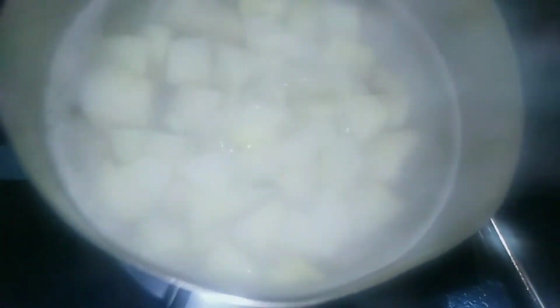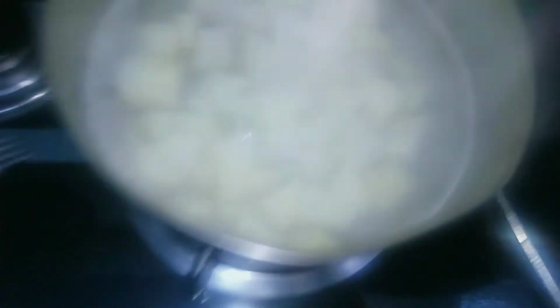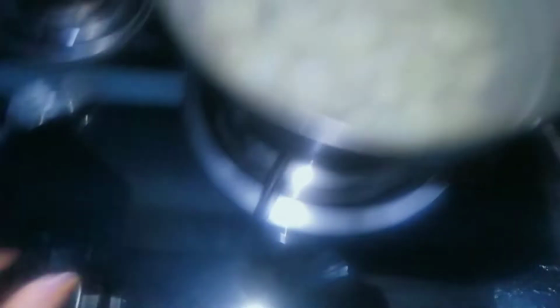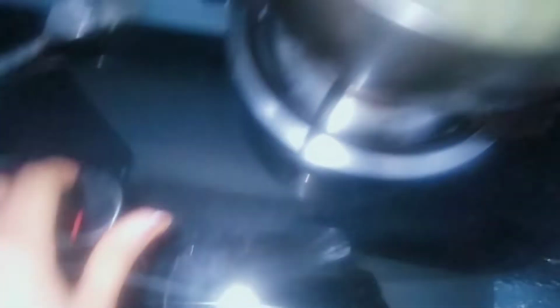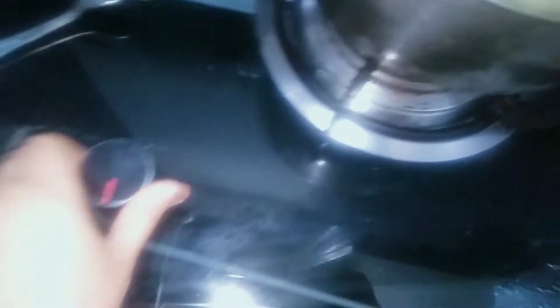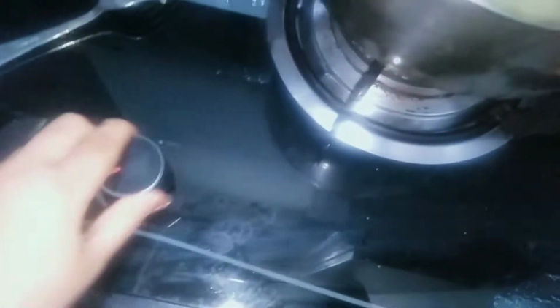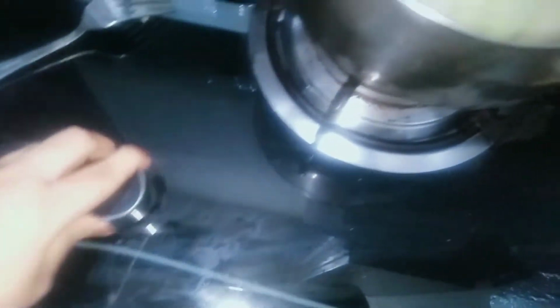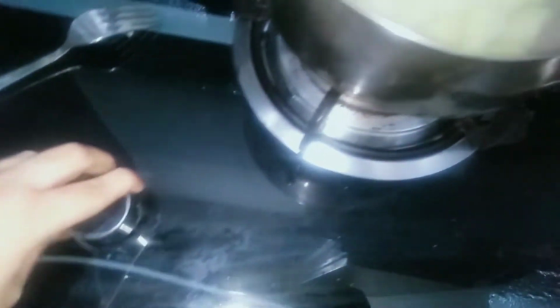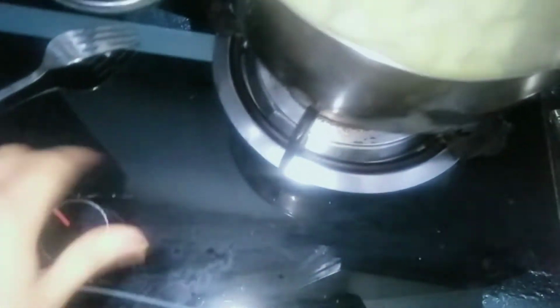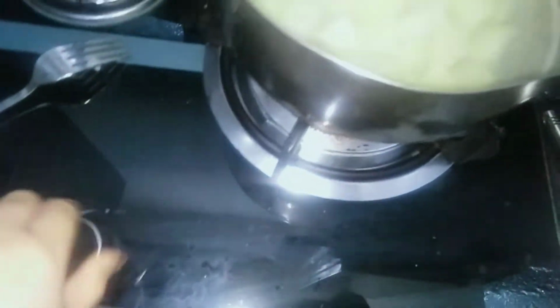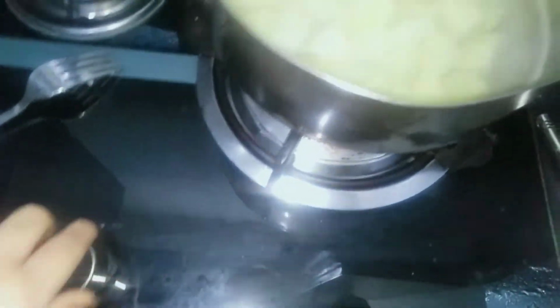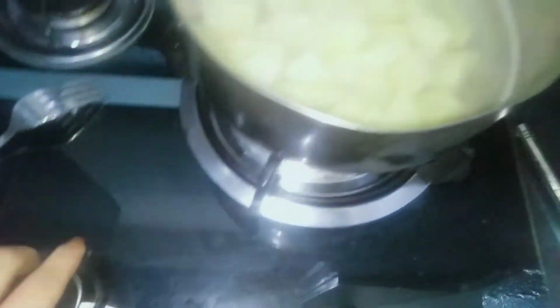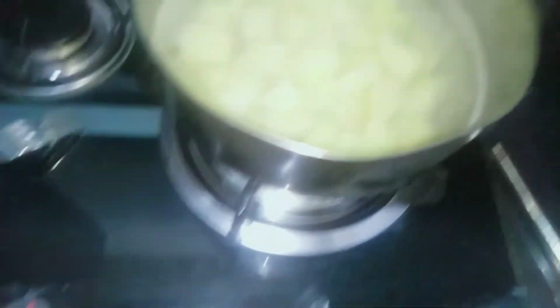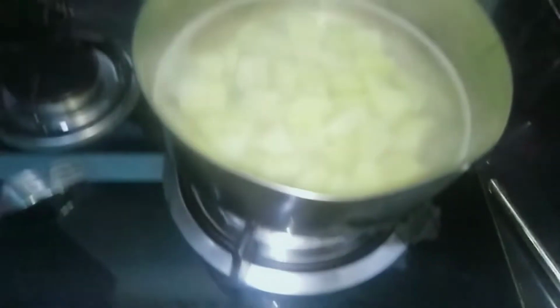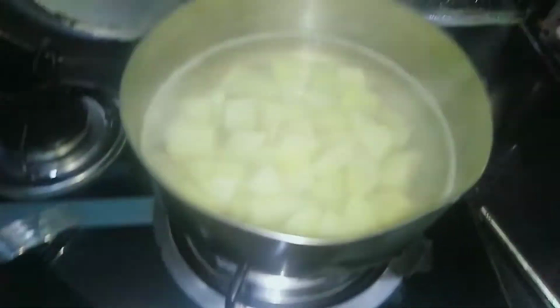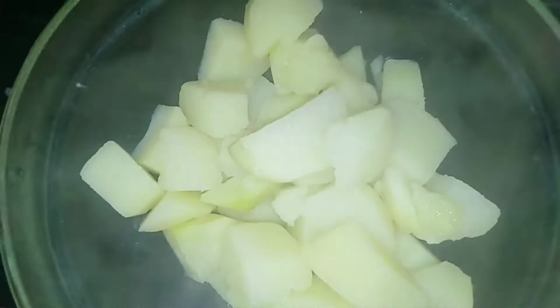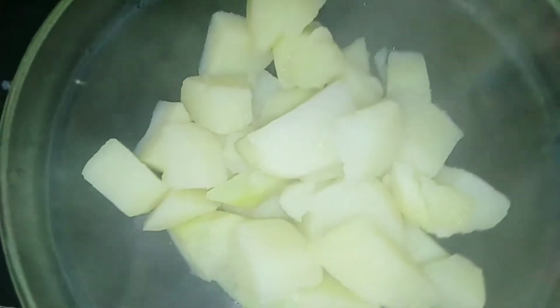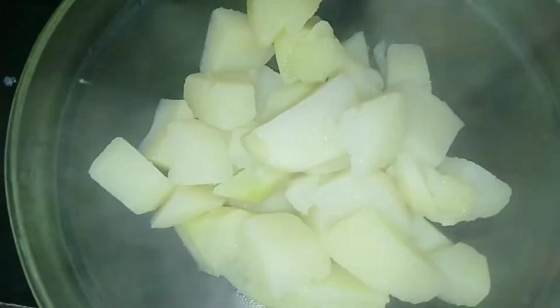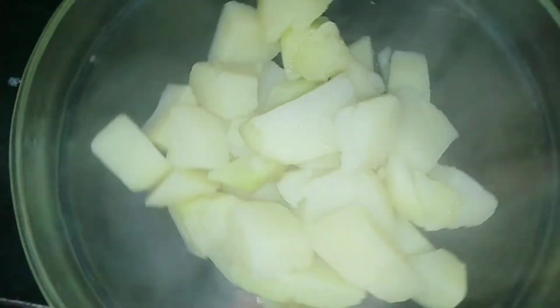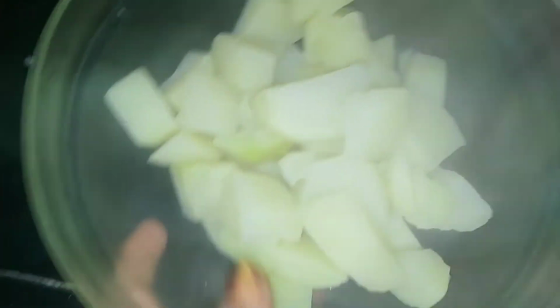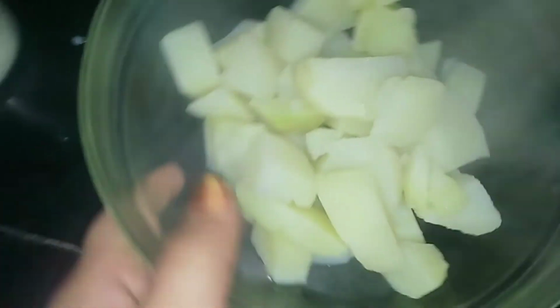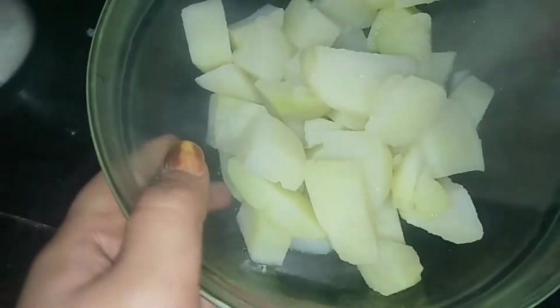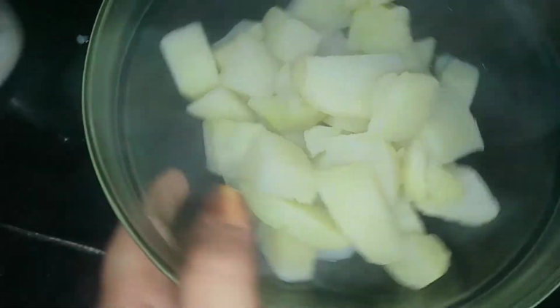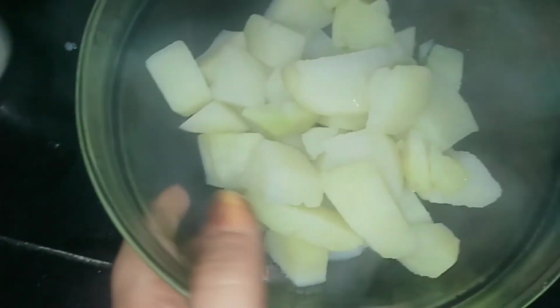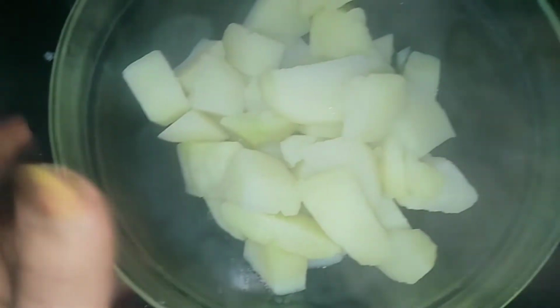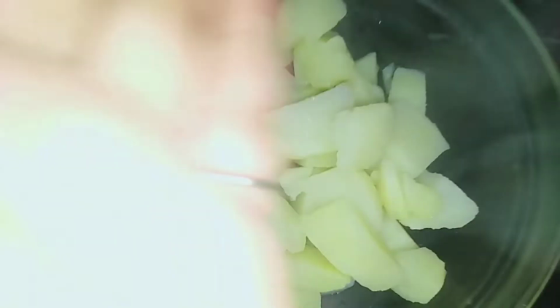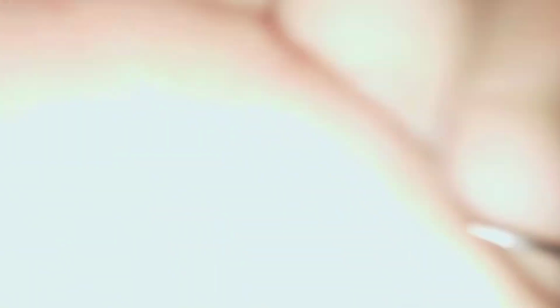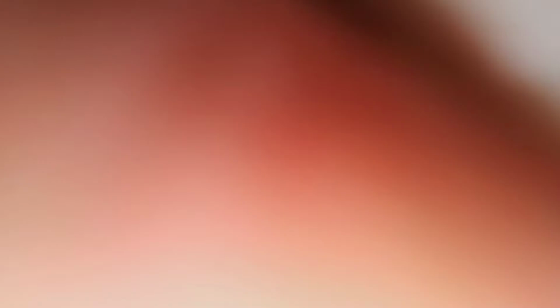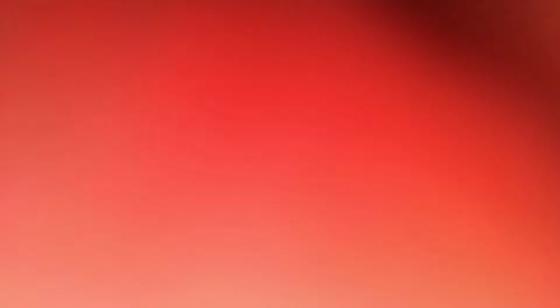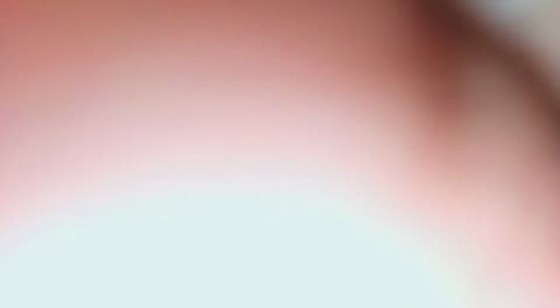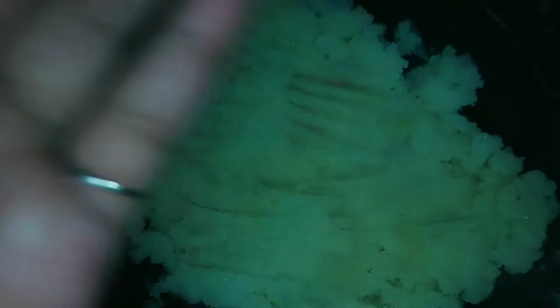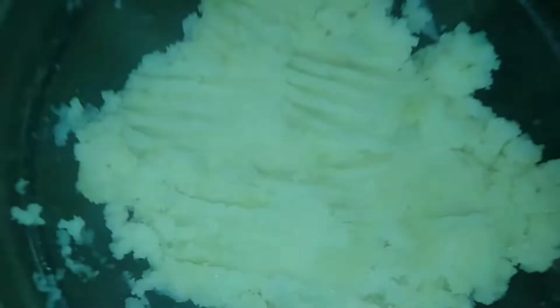Then we turn off the flame. We put the potatoes in a bowl and mash them.